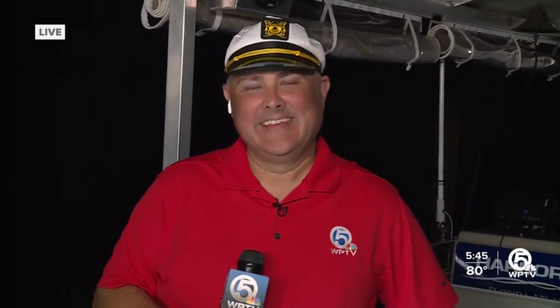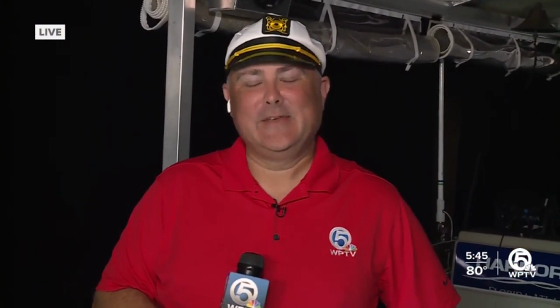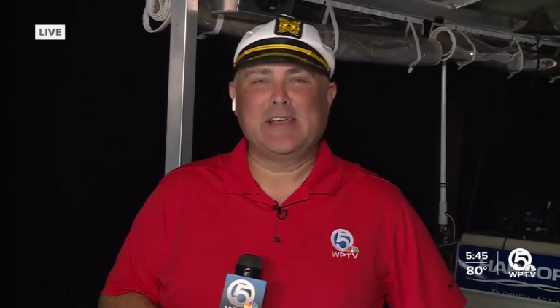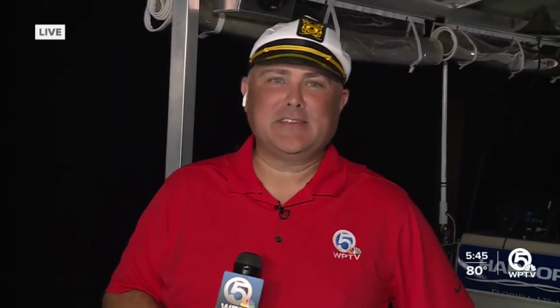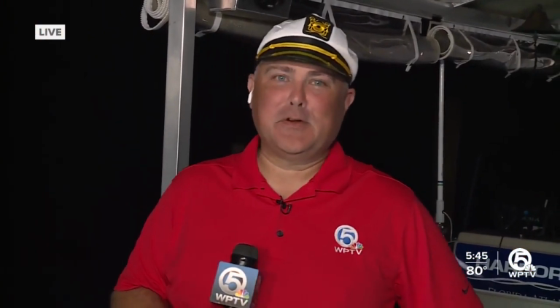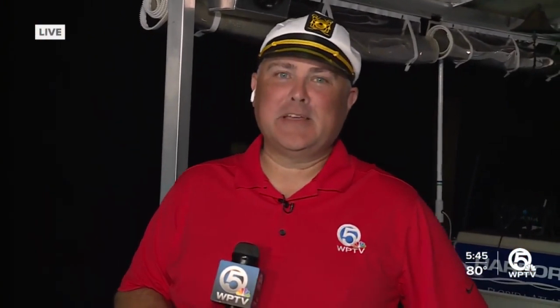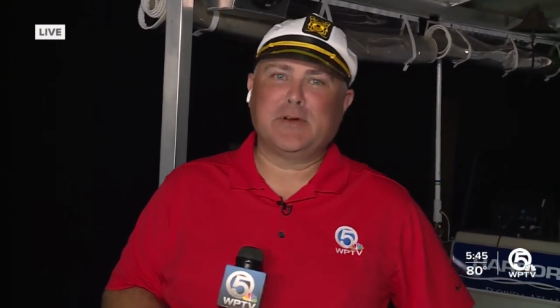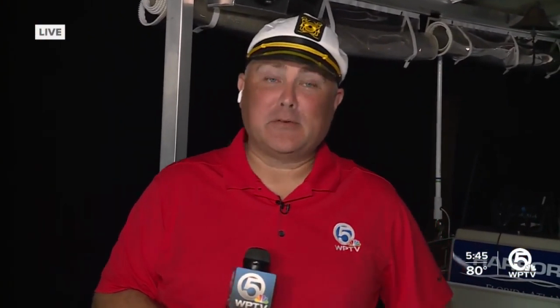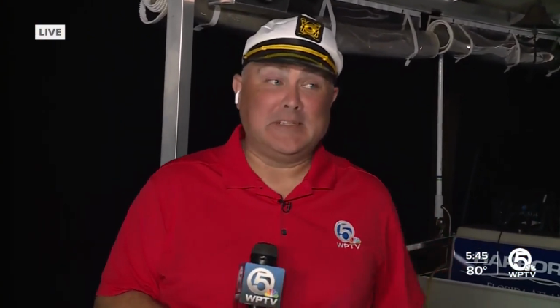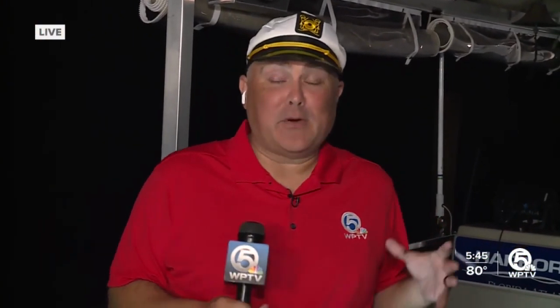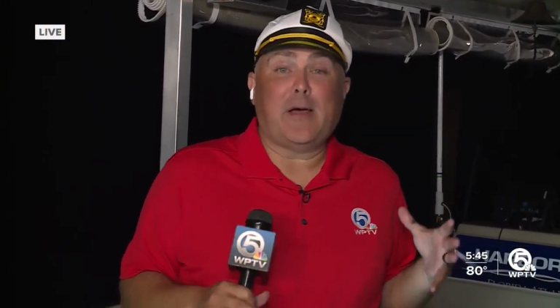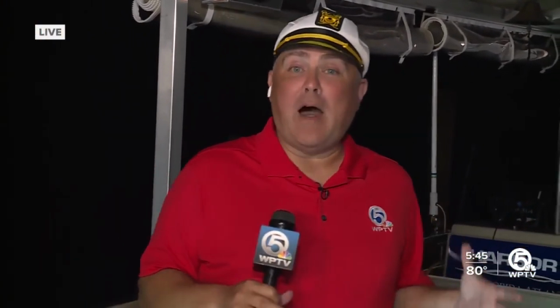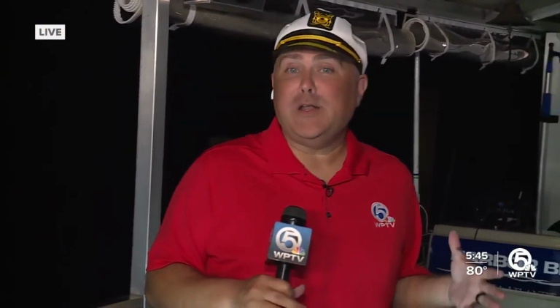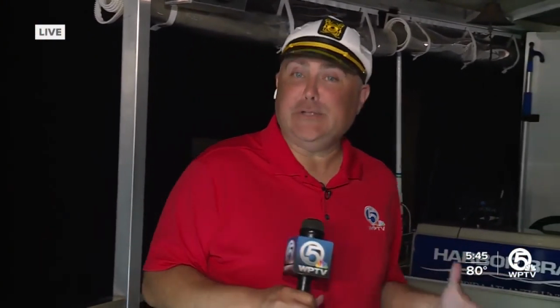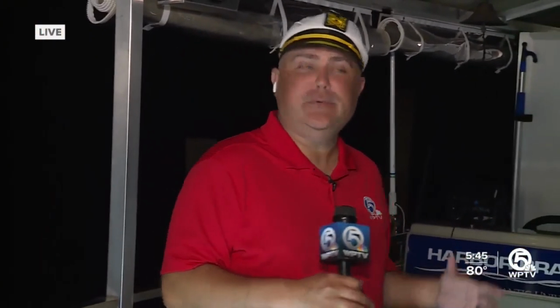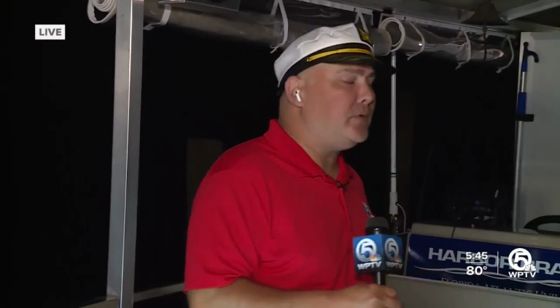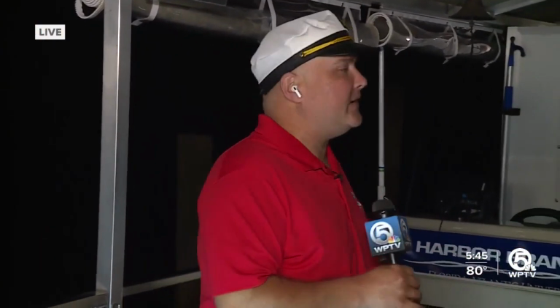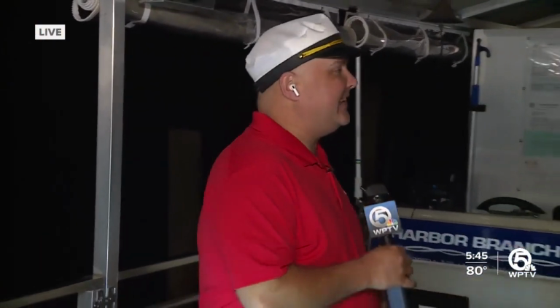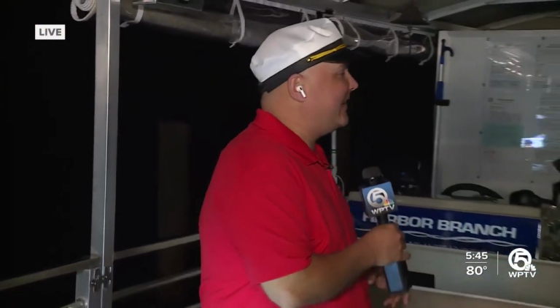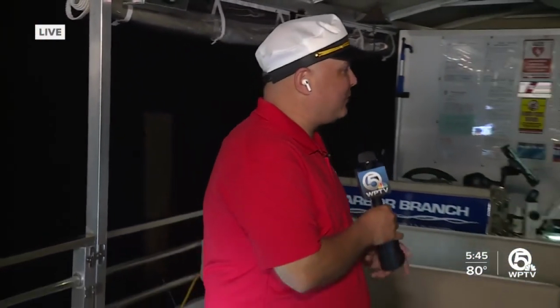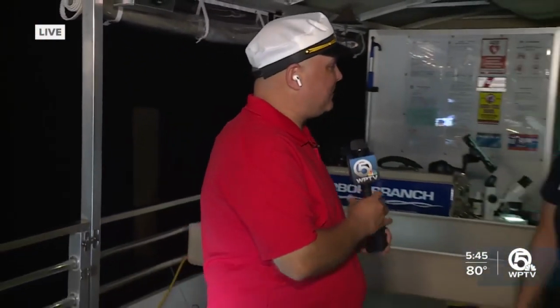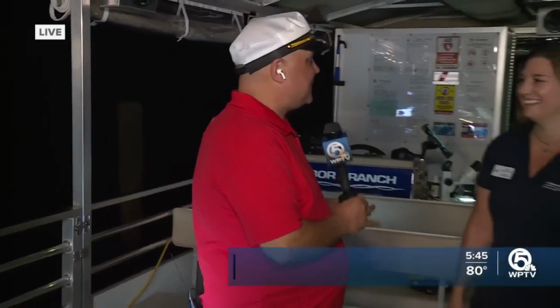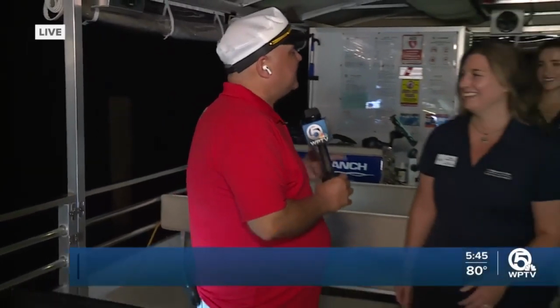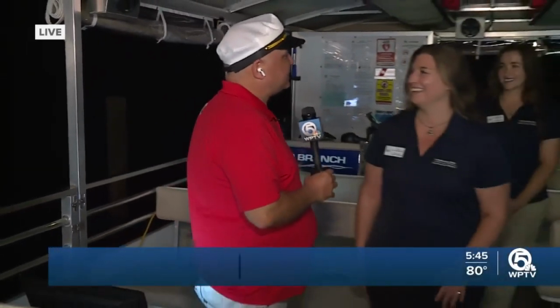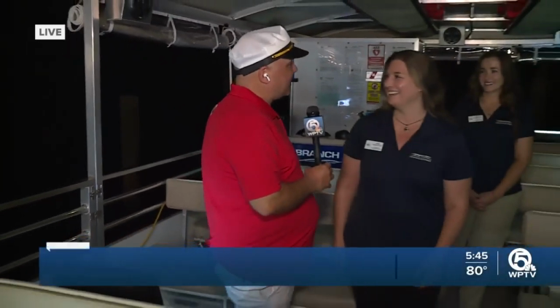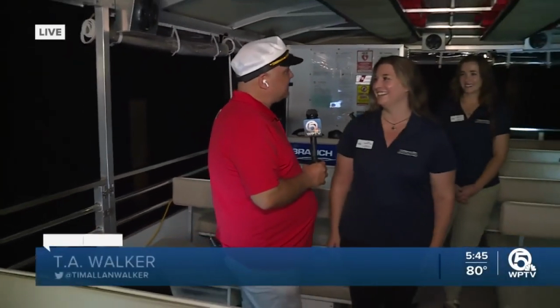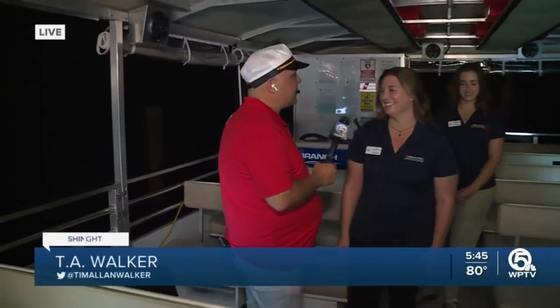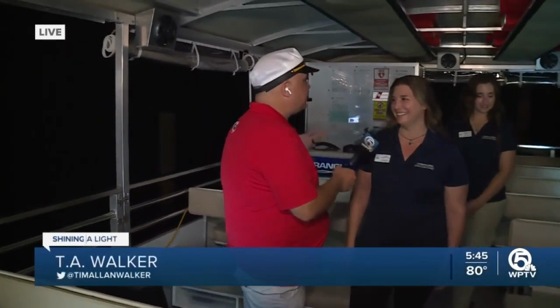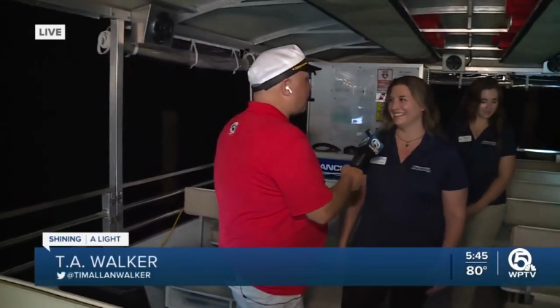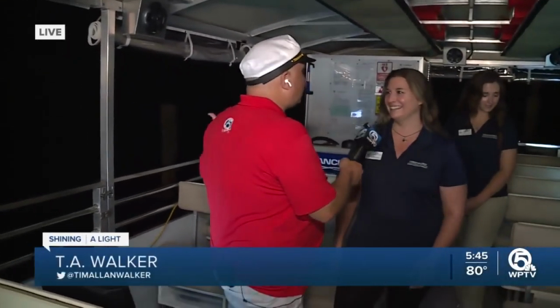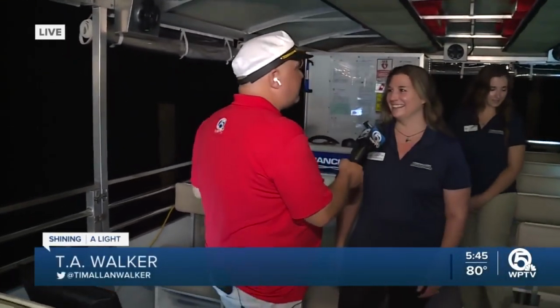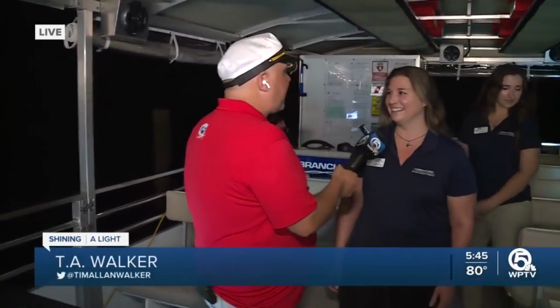Good morning, Ashley. Good morning, Mike. Good morning, everyone. We're on a pontoon boat here in Fort Pierce. Dr. Gabby is here. How did this all come about?